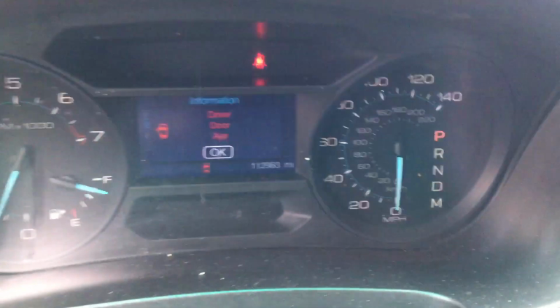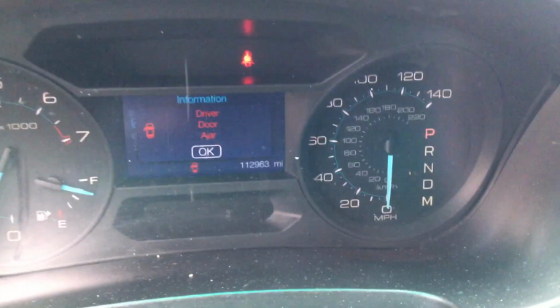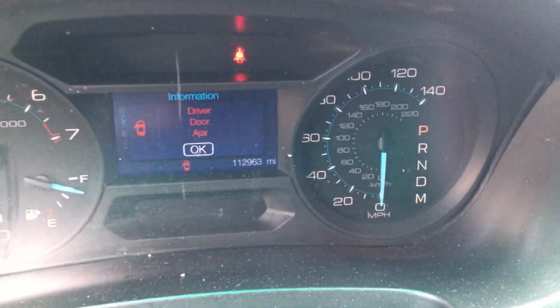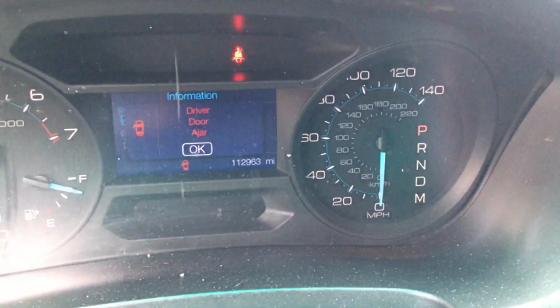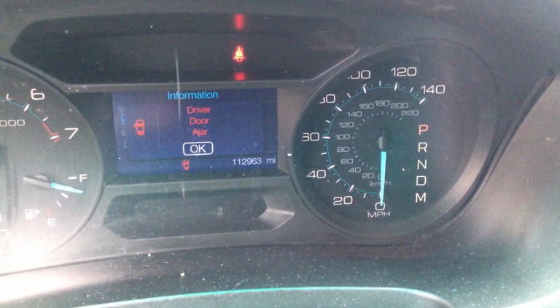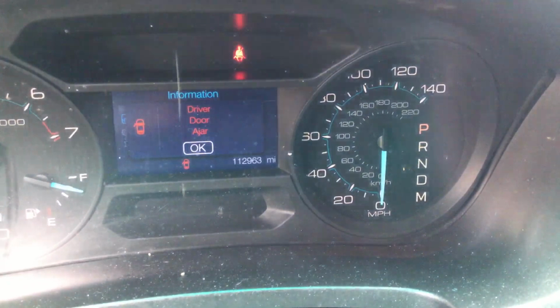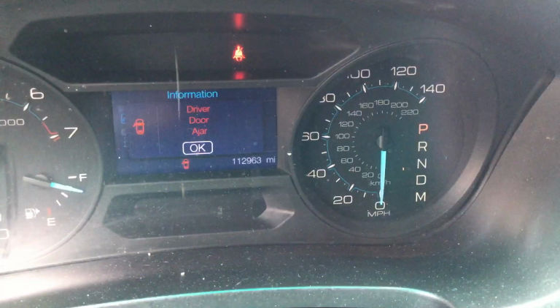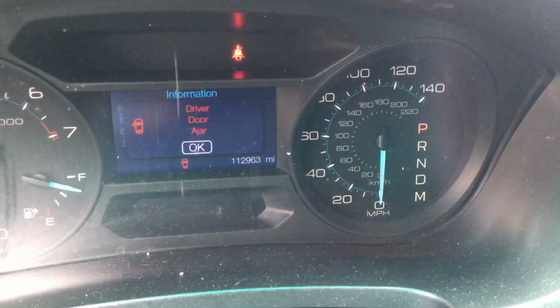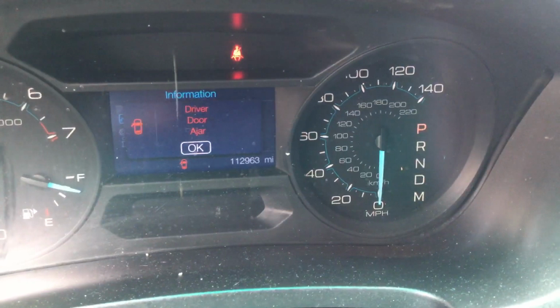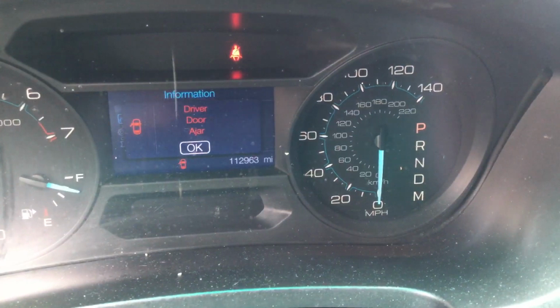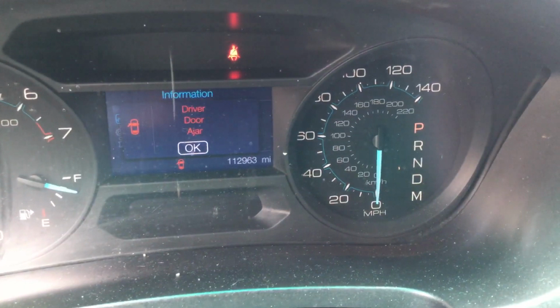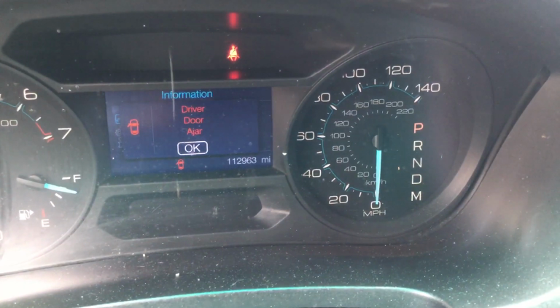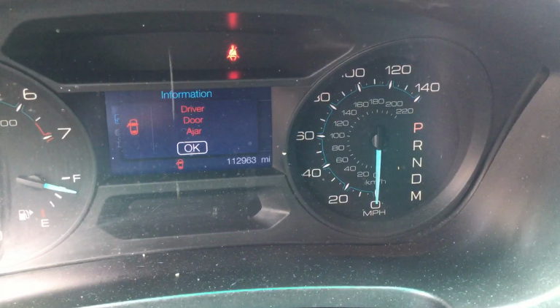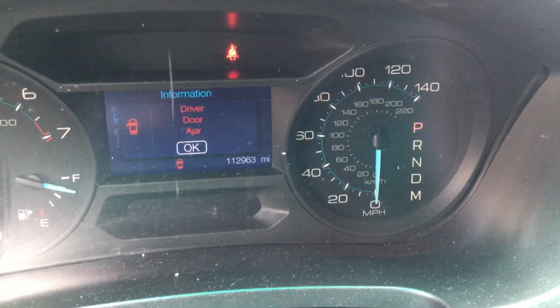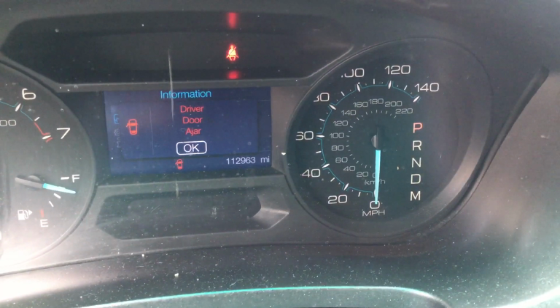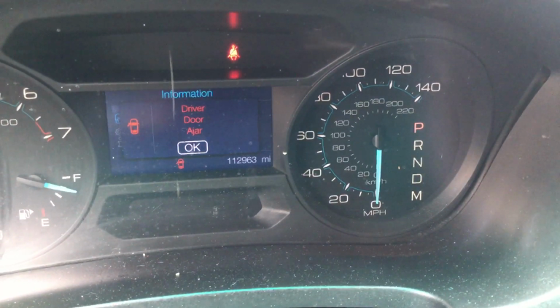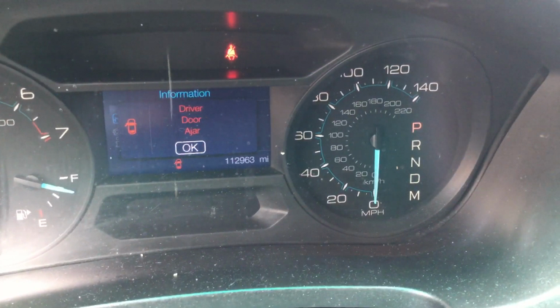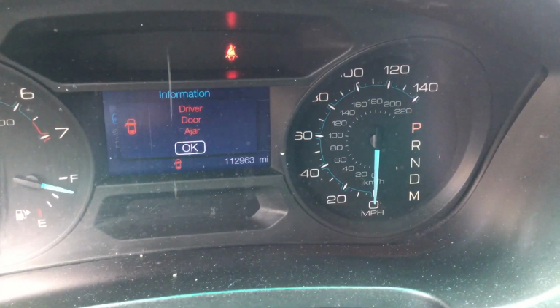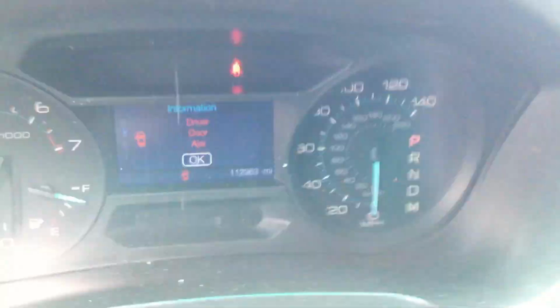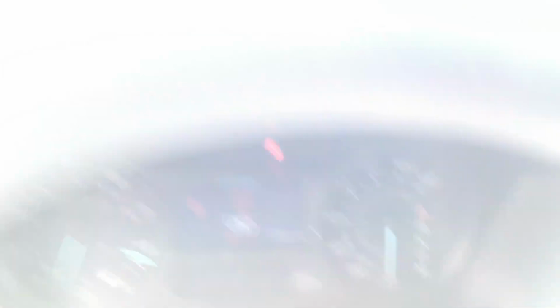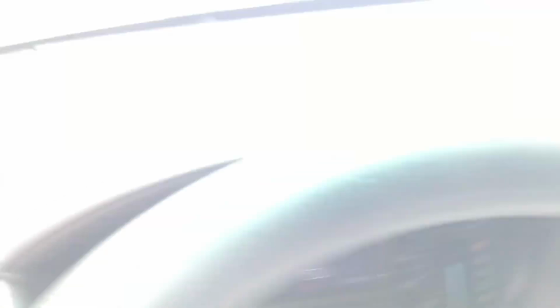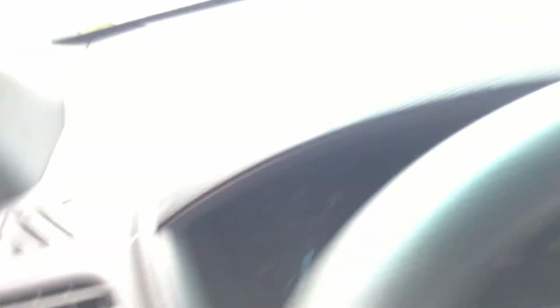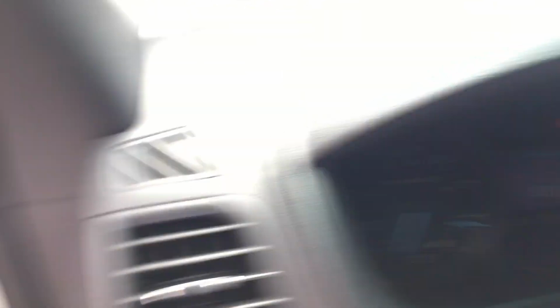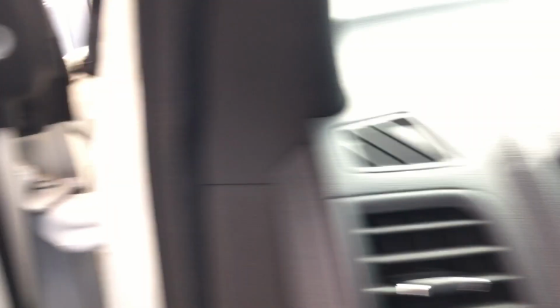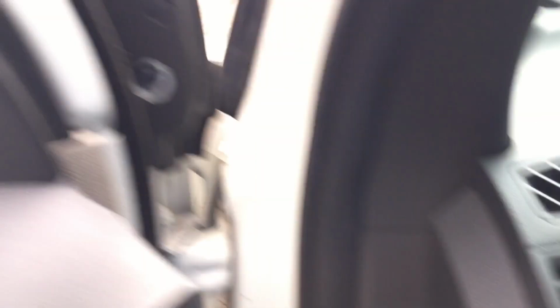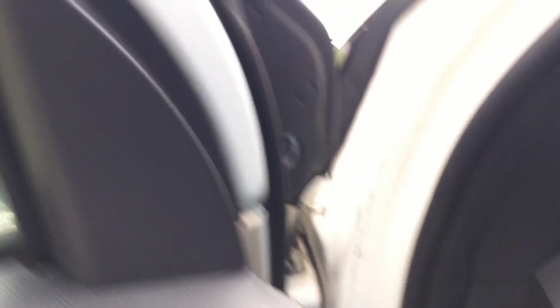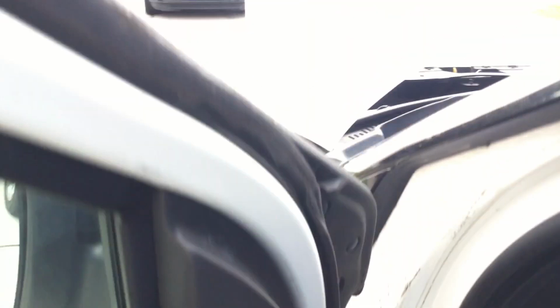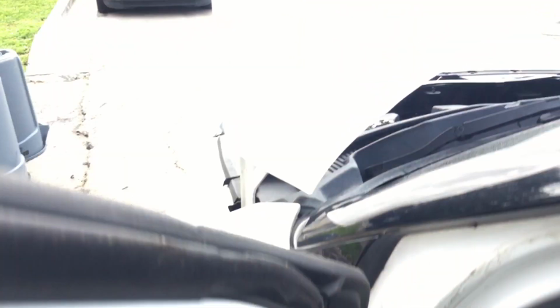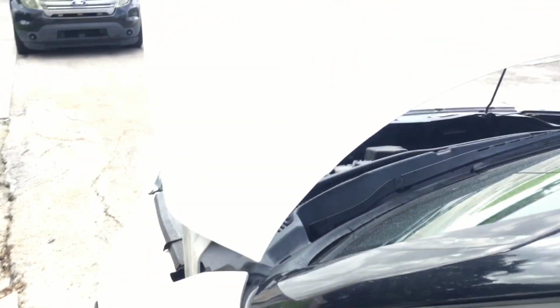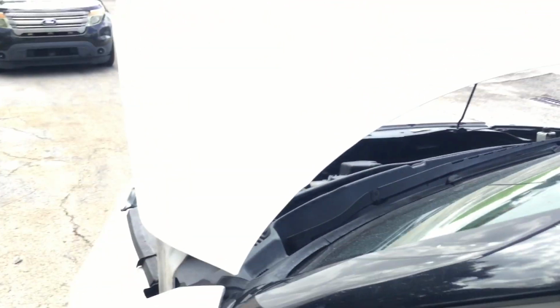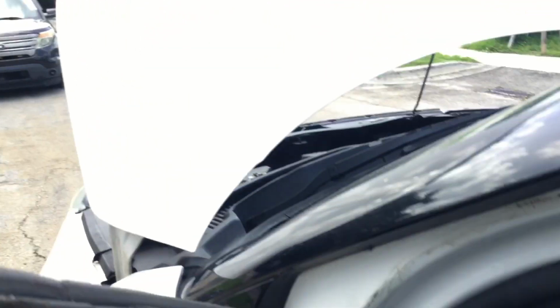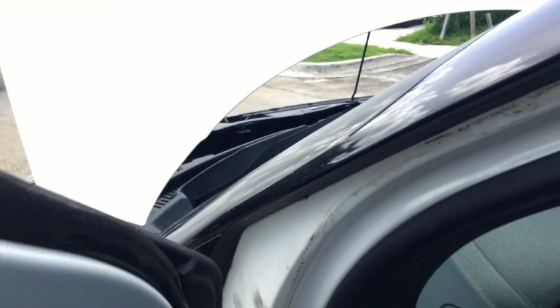There are the miles — 112,000 miles. The AC is blowing cold.